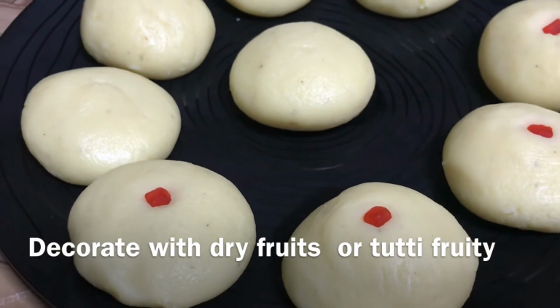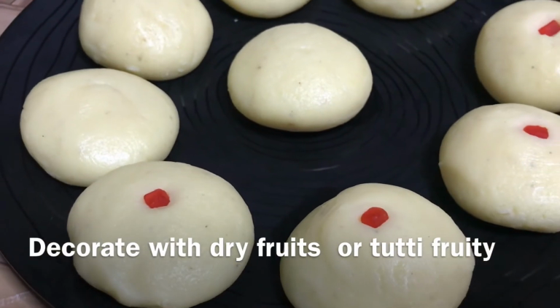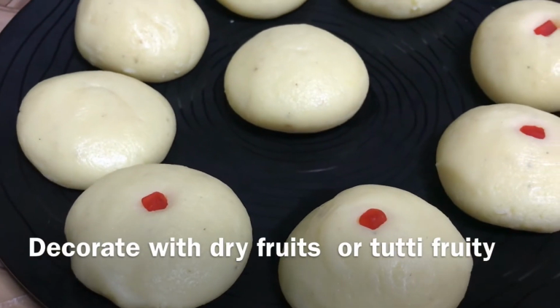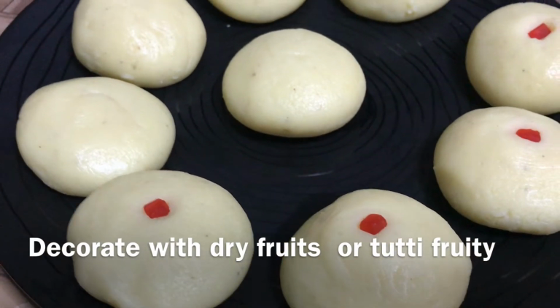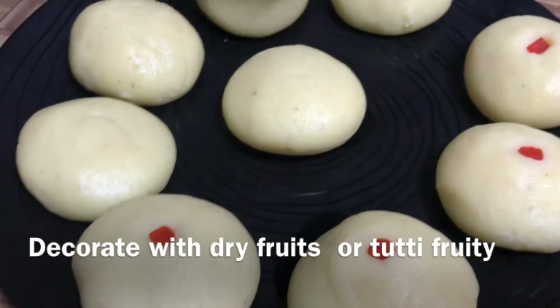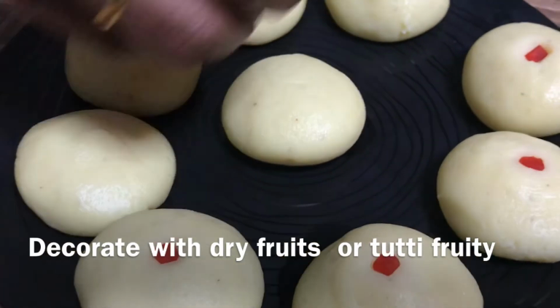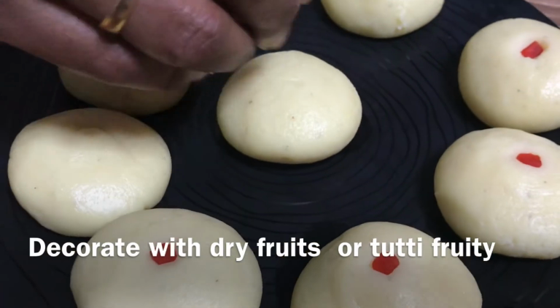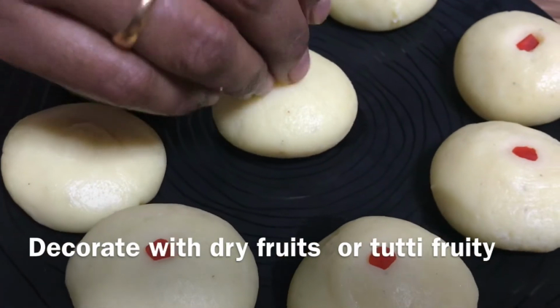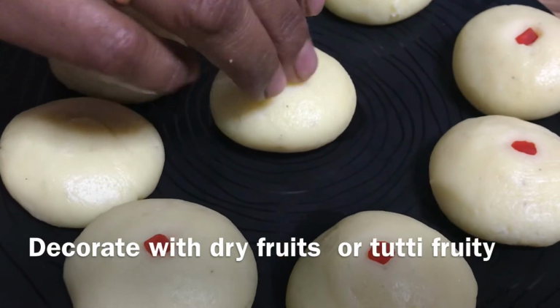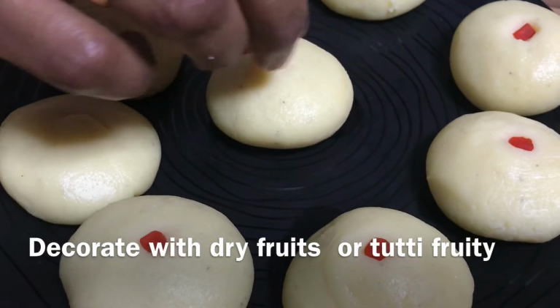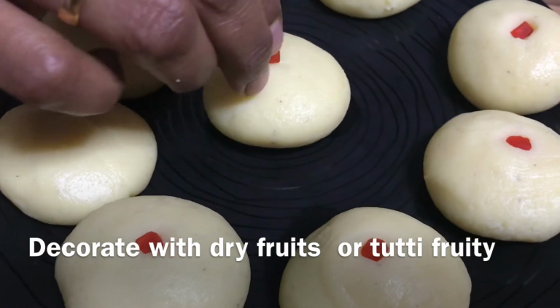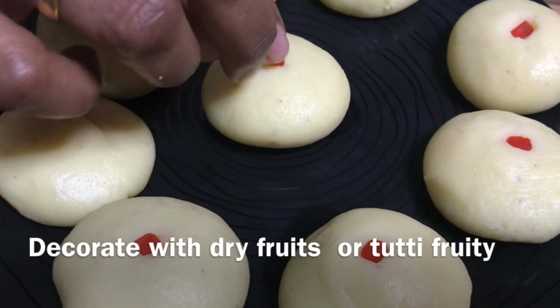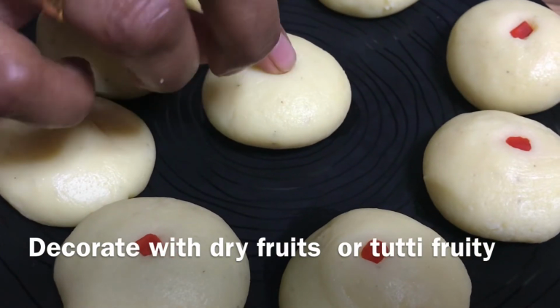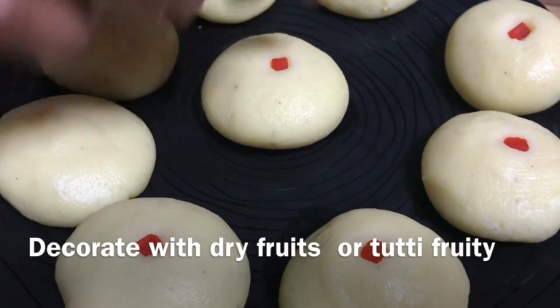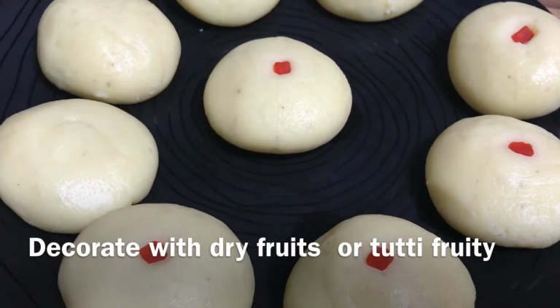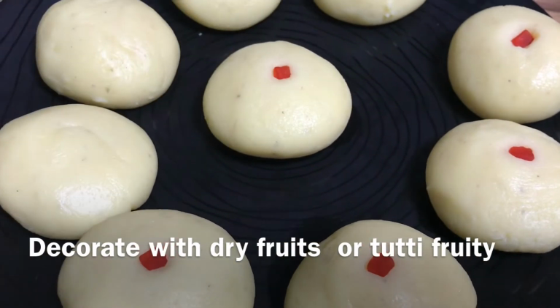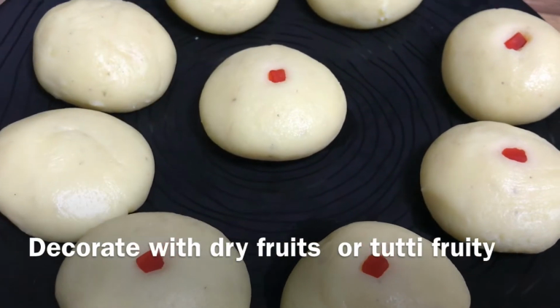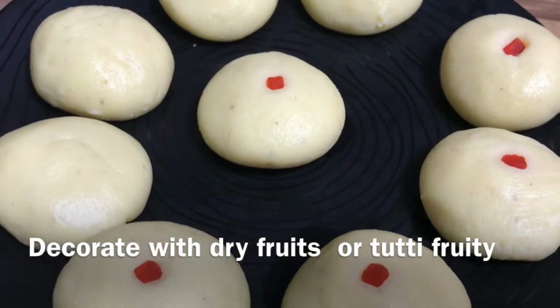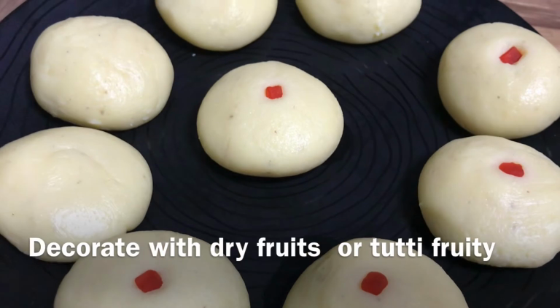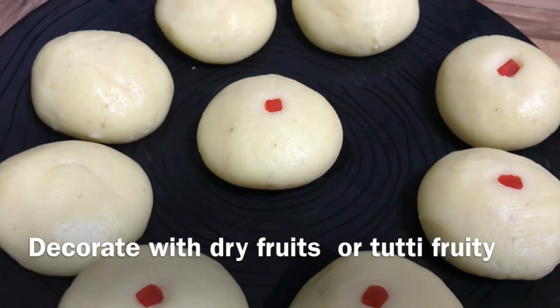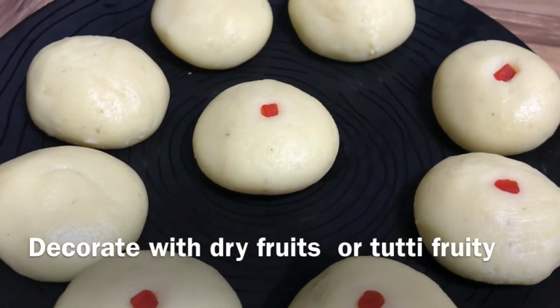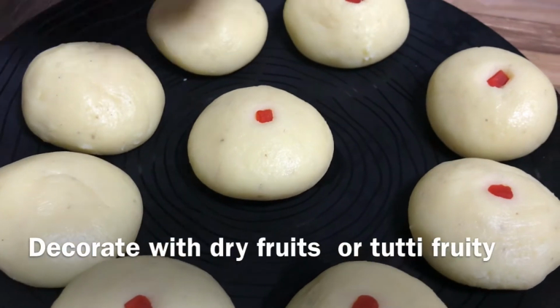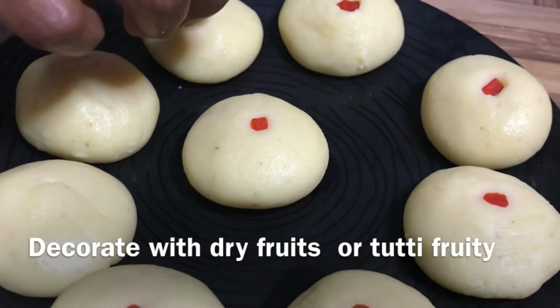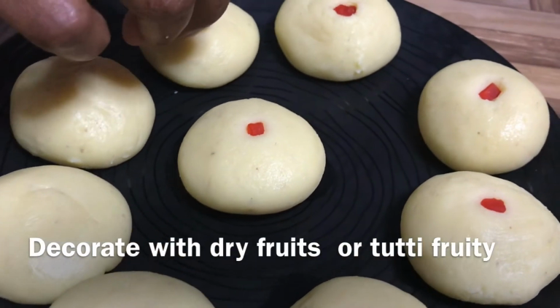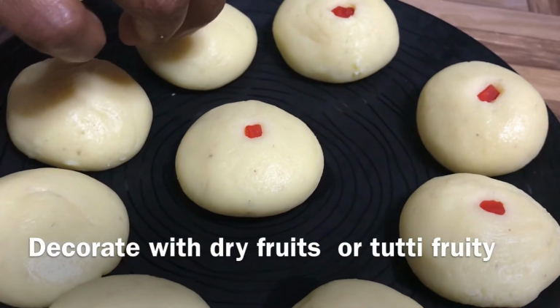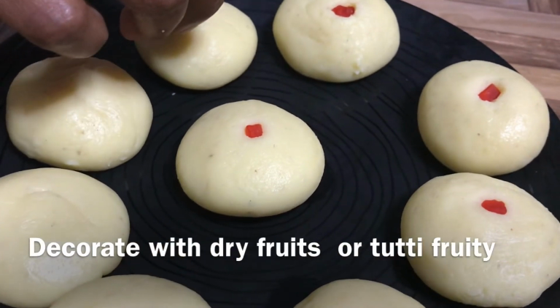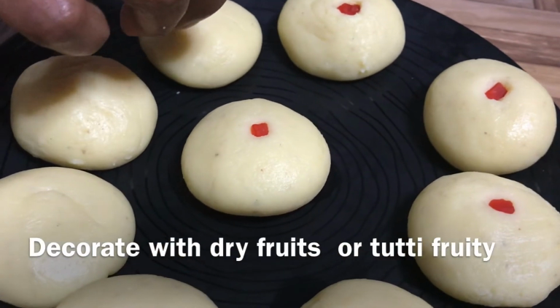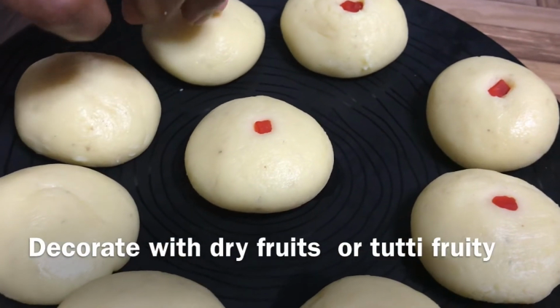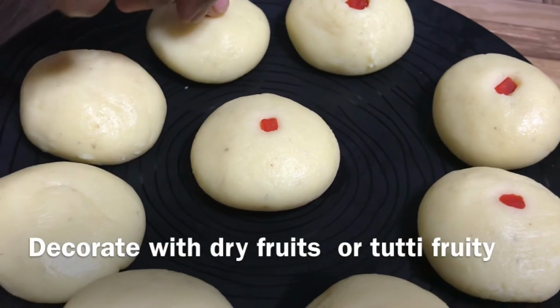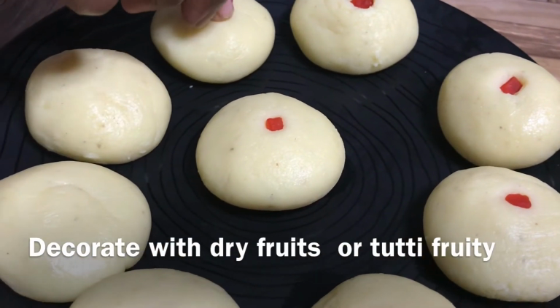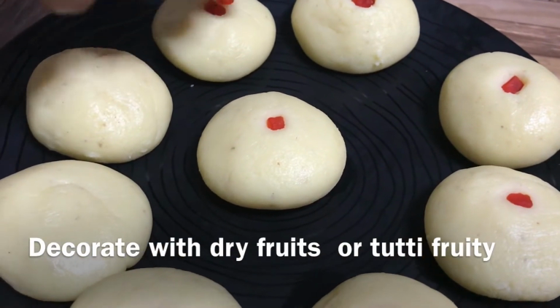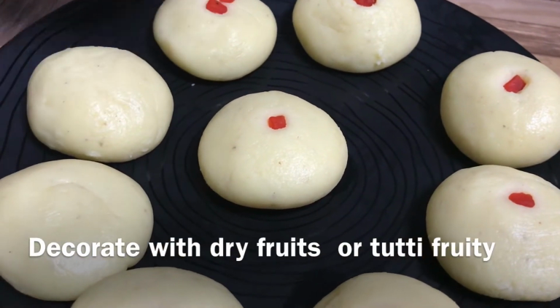Add 300g milk powder, 100g unsalted butter, 3 tablespoons of milk.